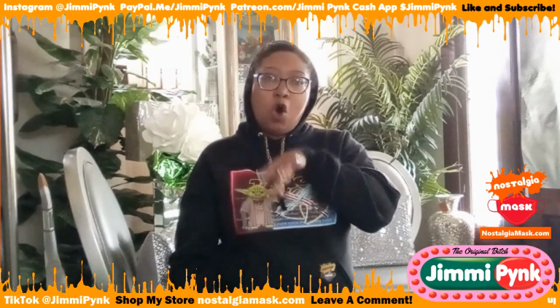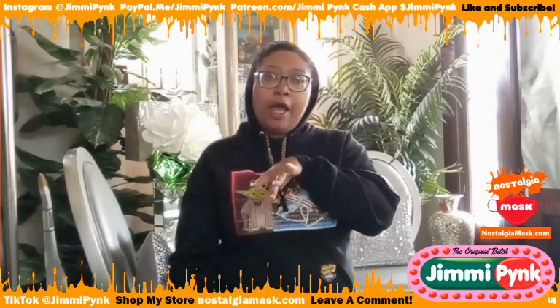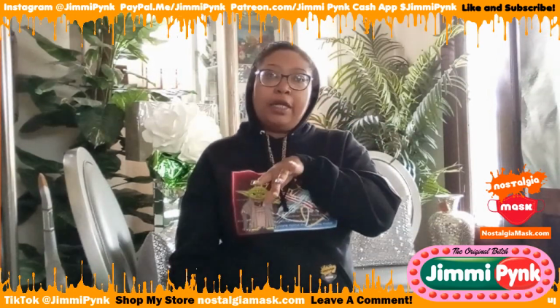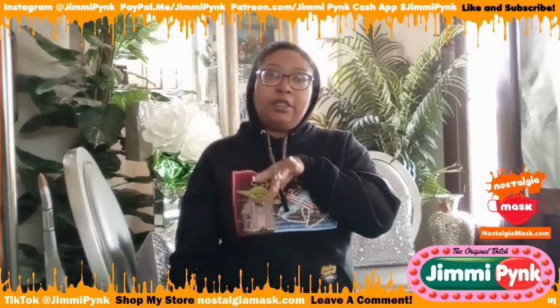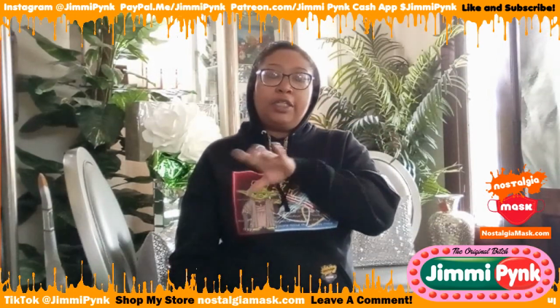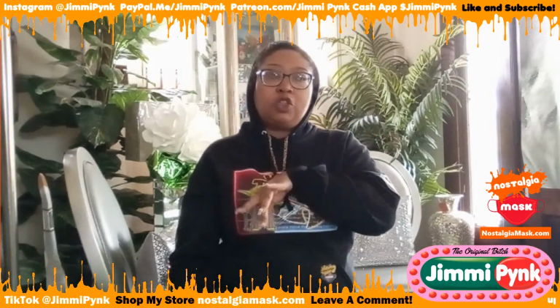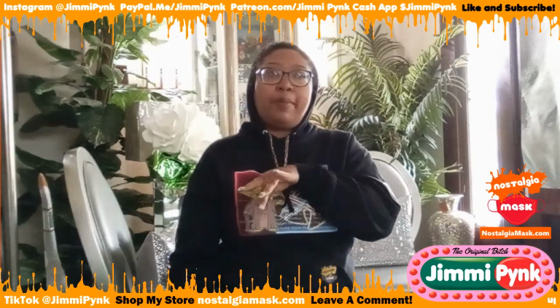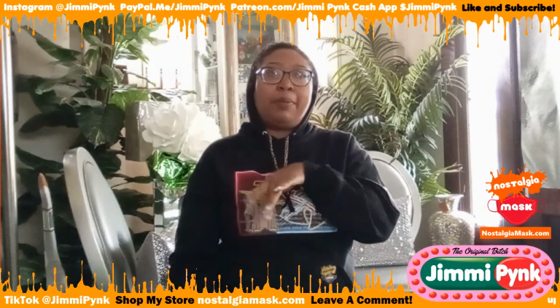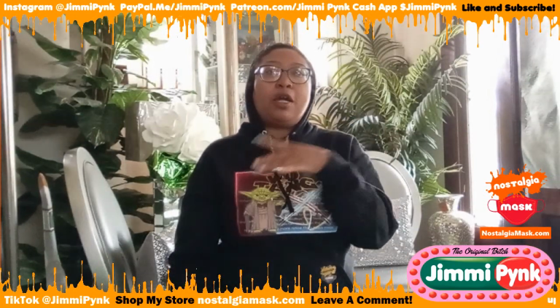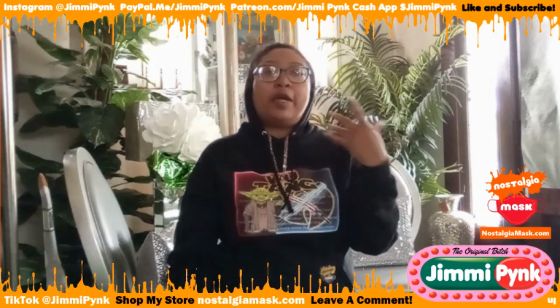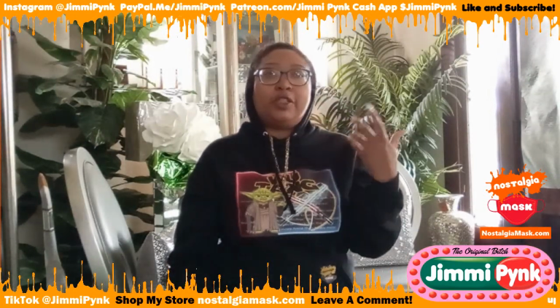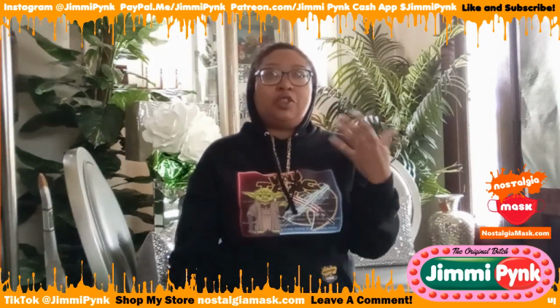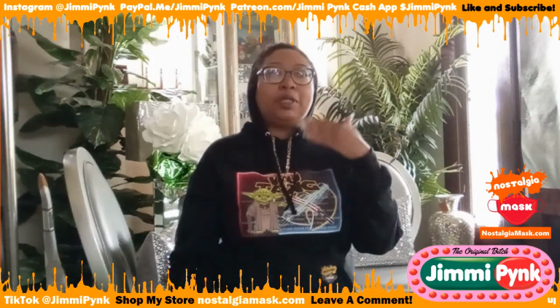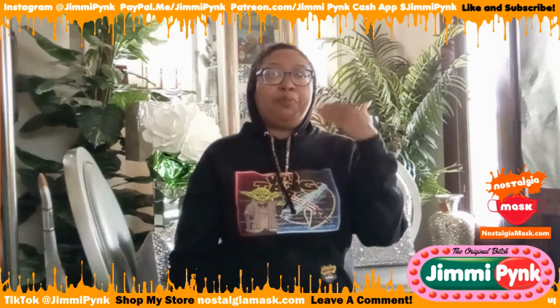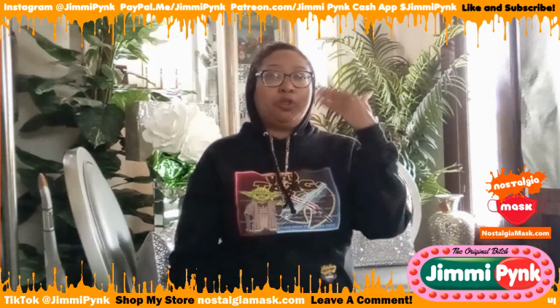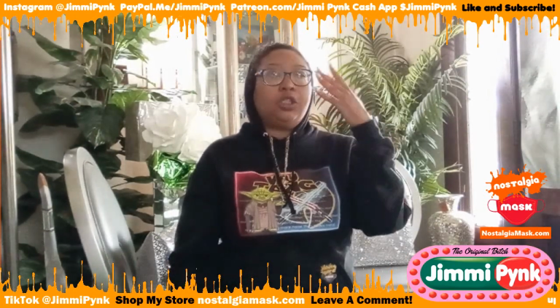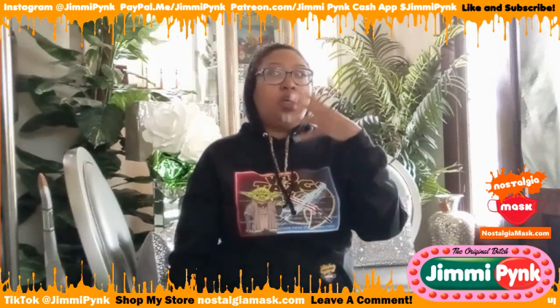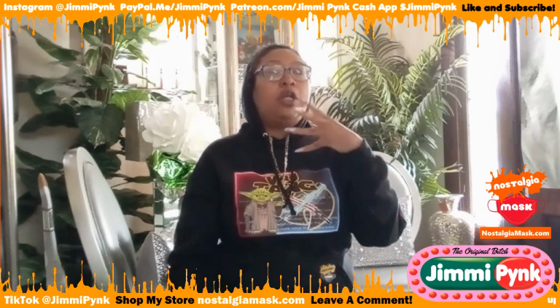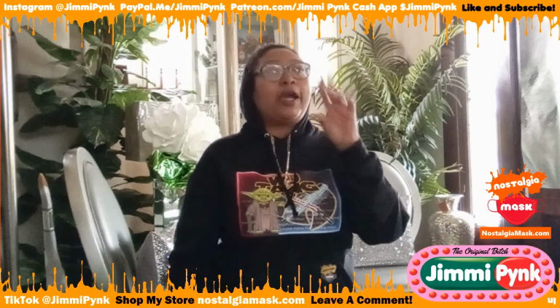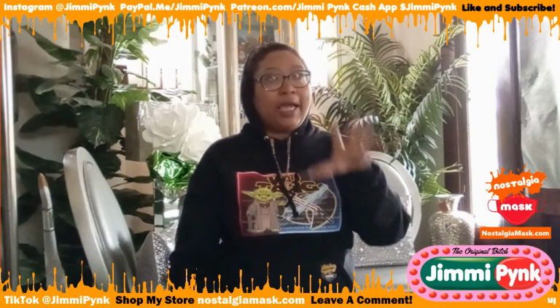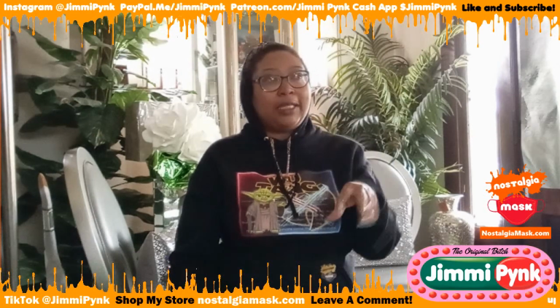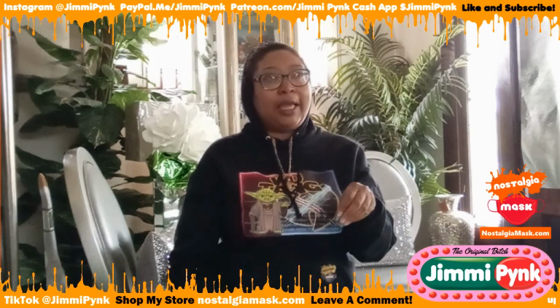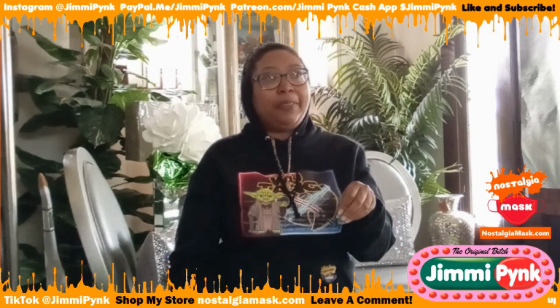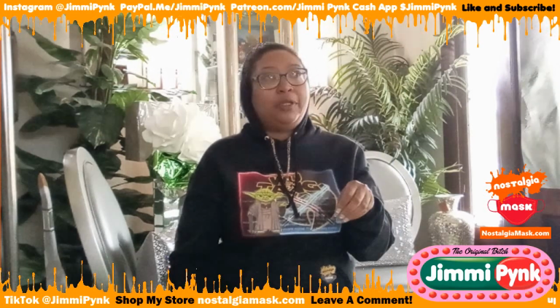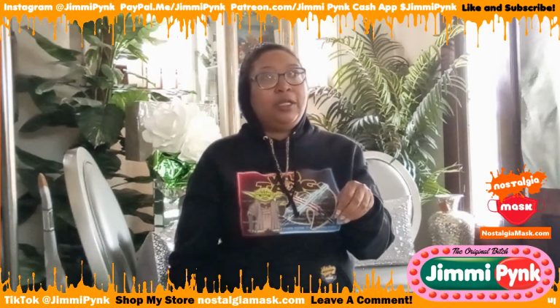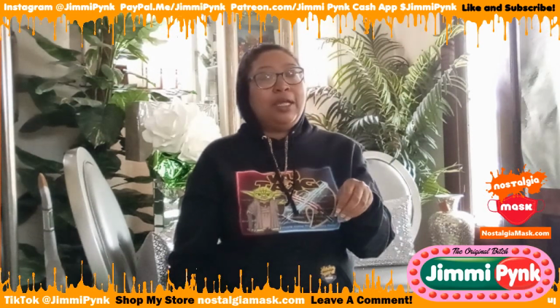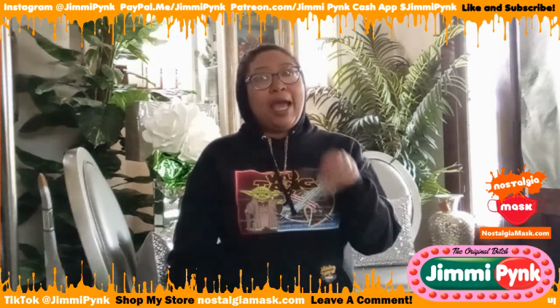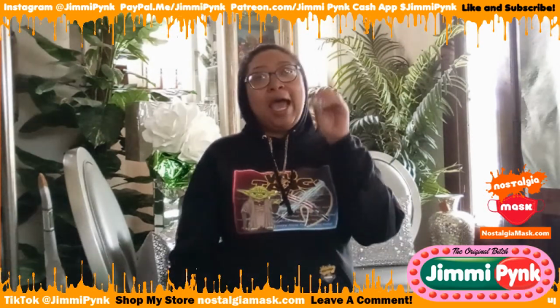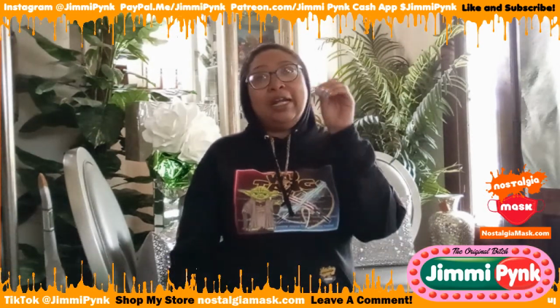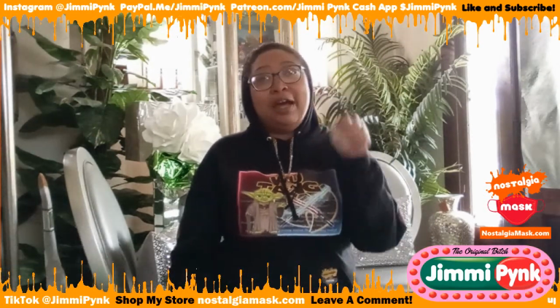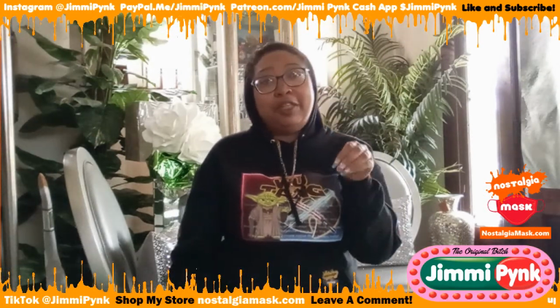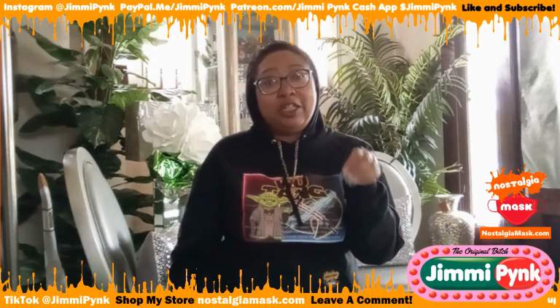Once I saw the picture on Instagram I was like — okay, she was like a porcelain doll. I get that. I loved the look.